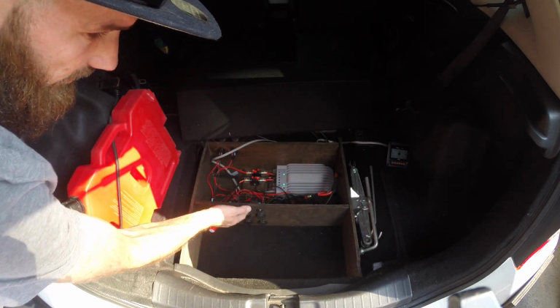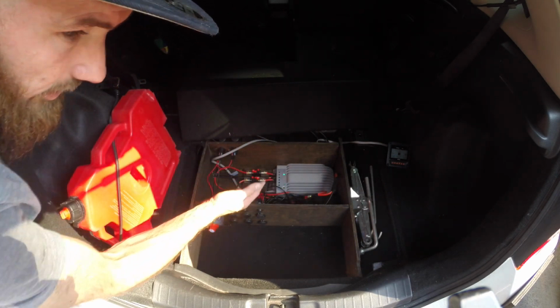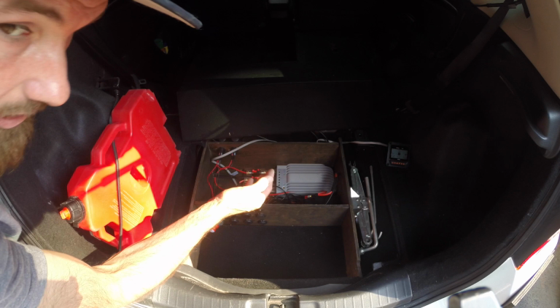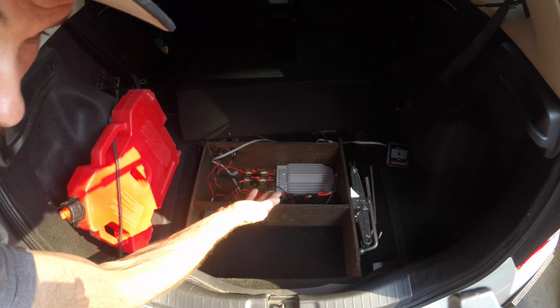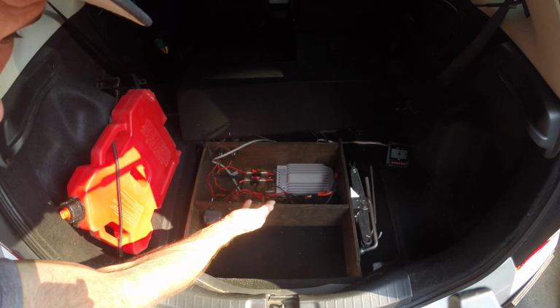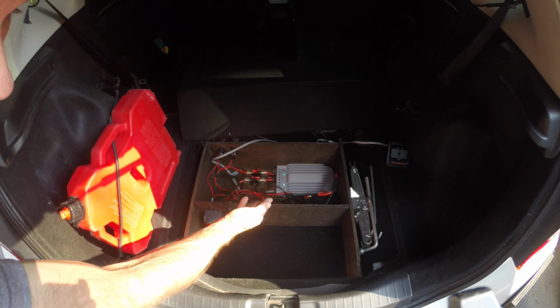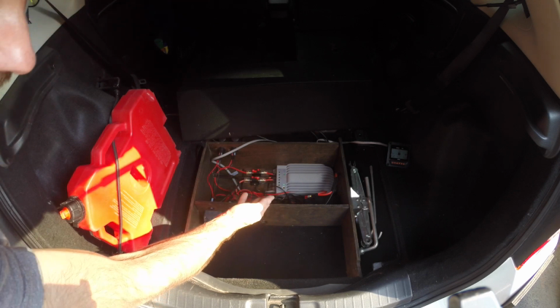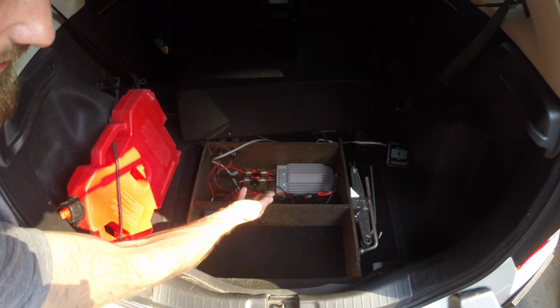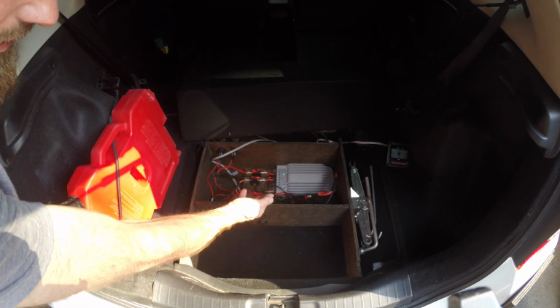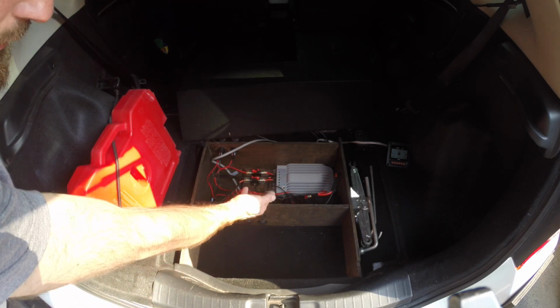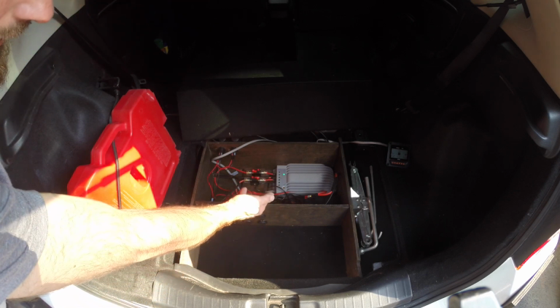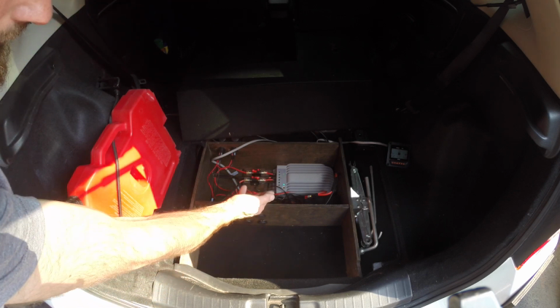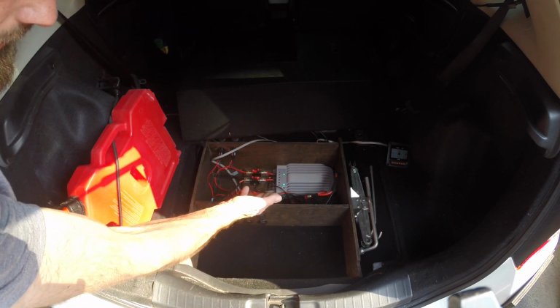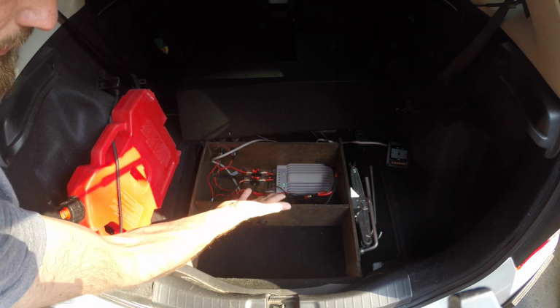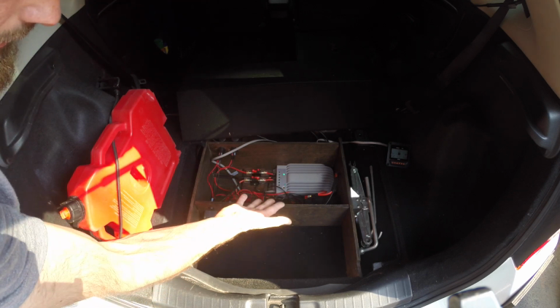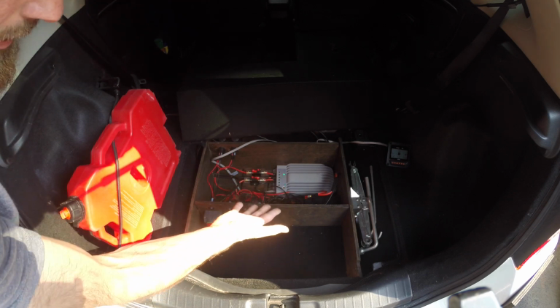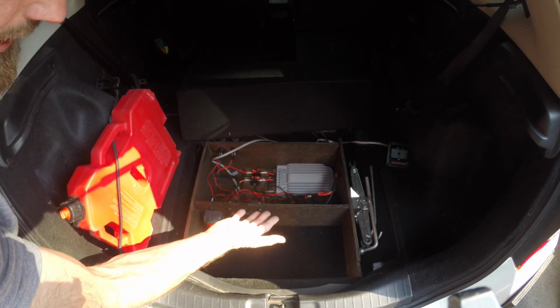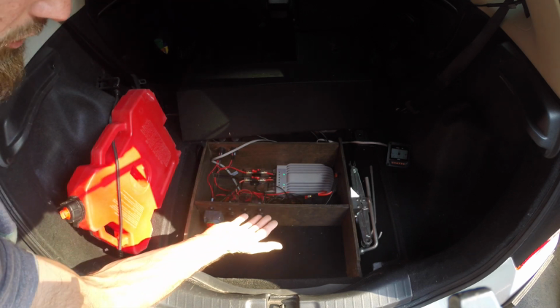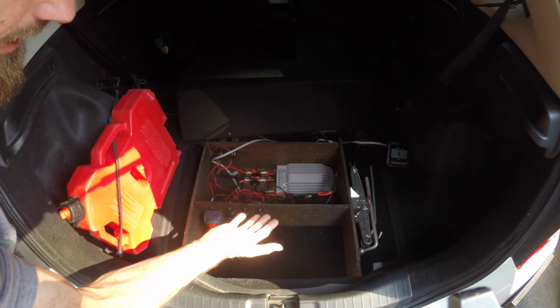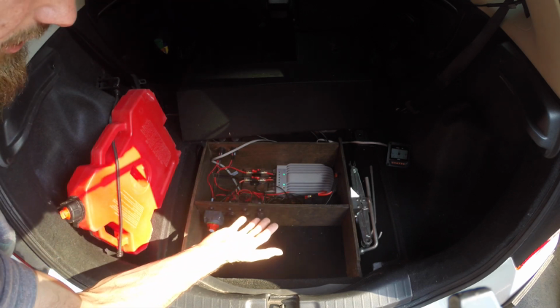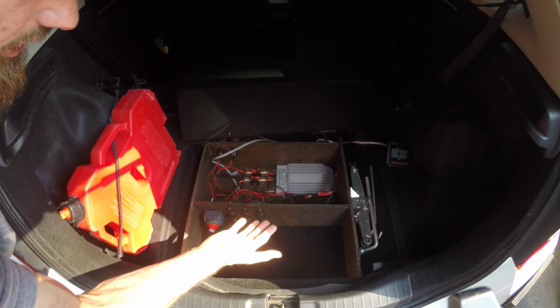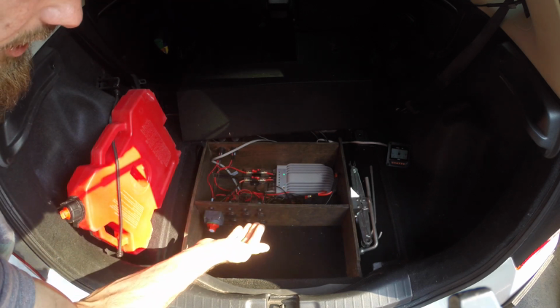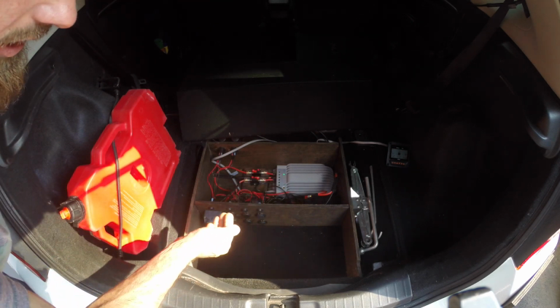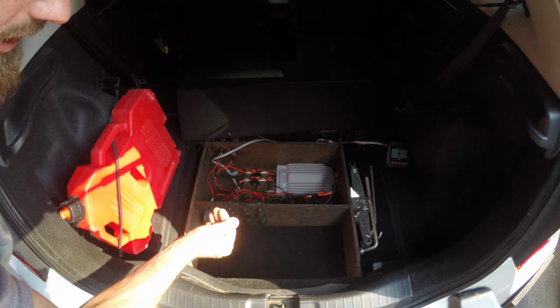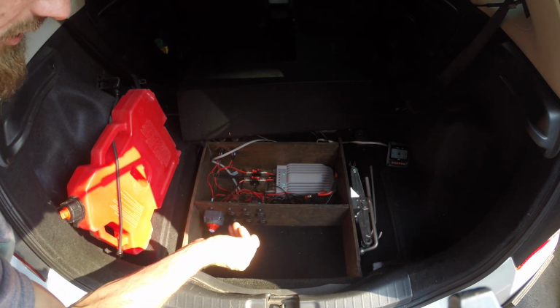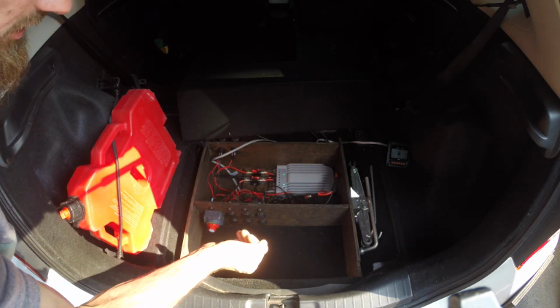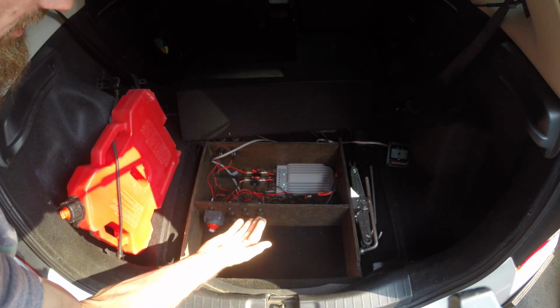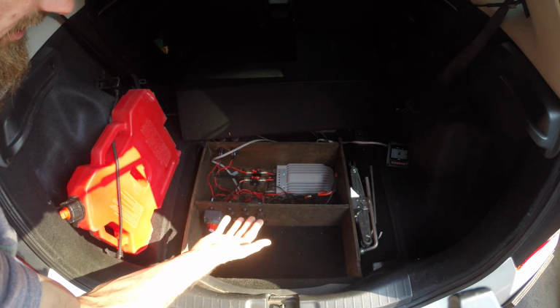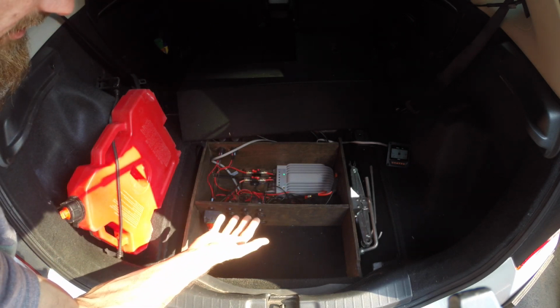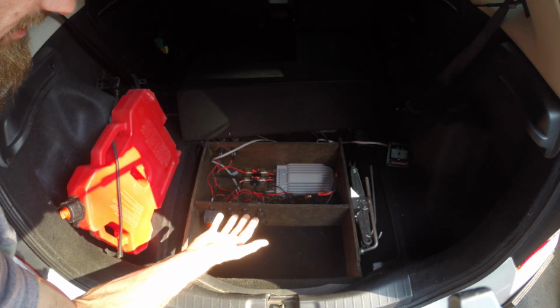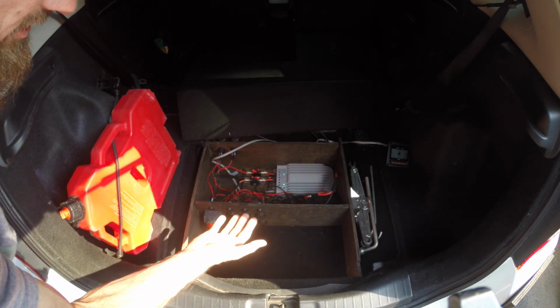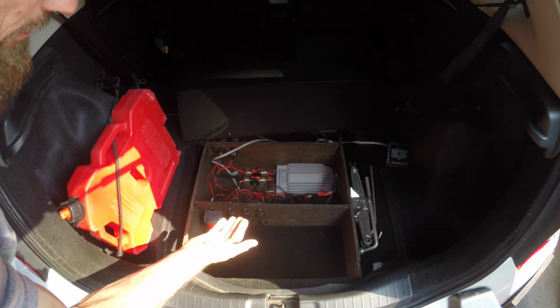Right now this is a 12 volt 12 amp hour battery just to test the system out.